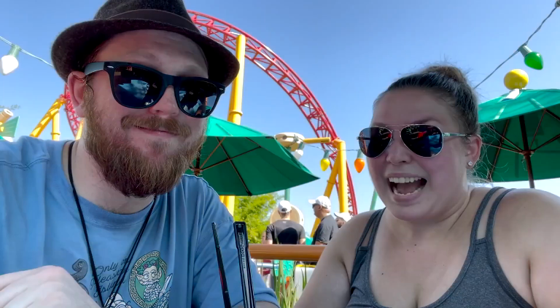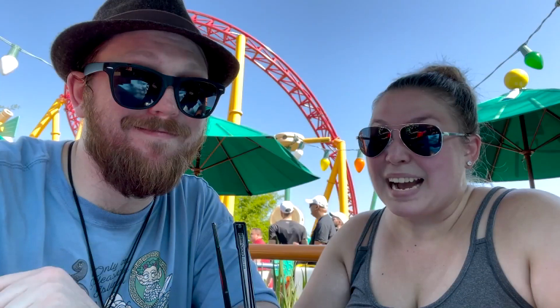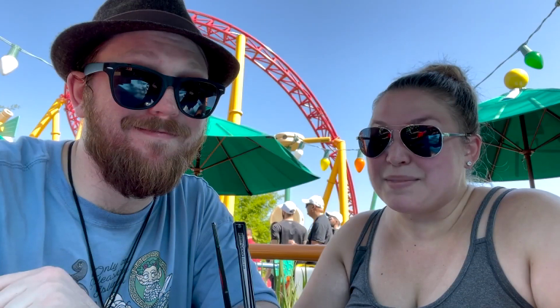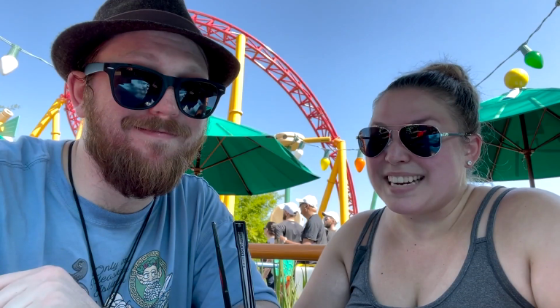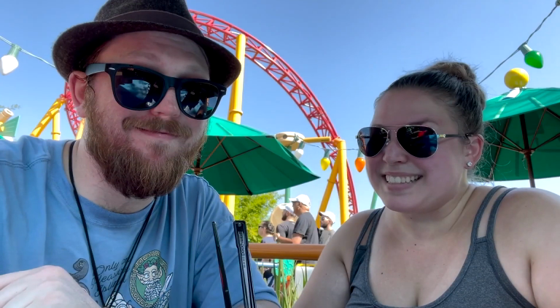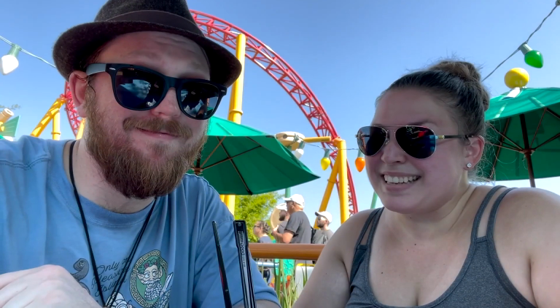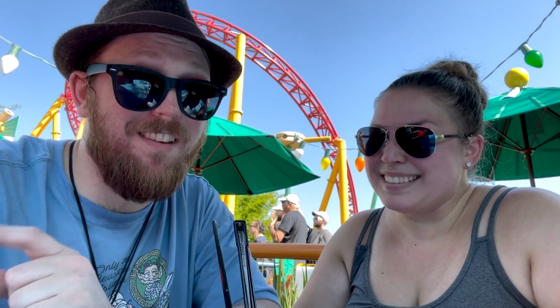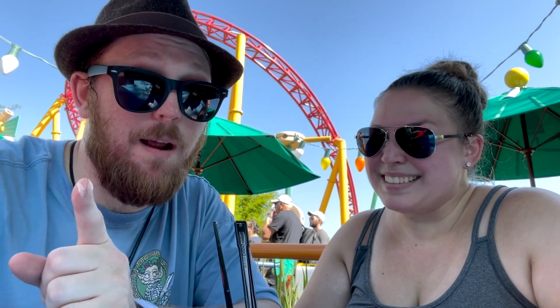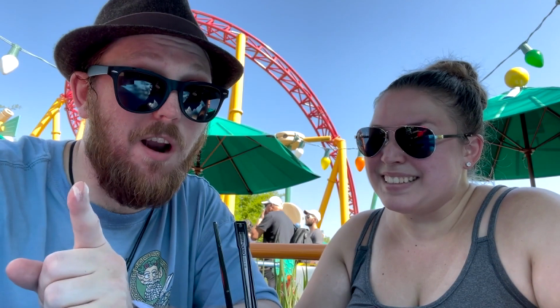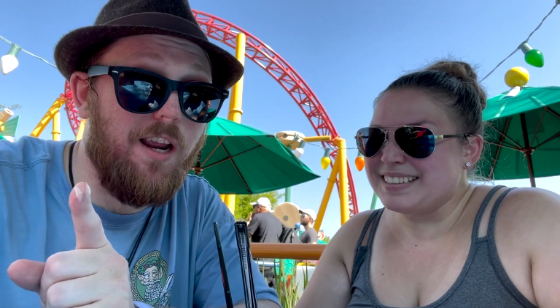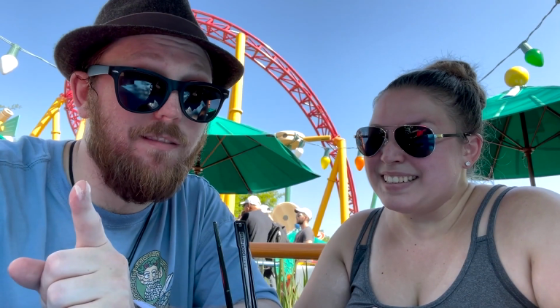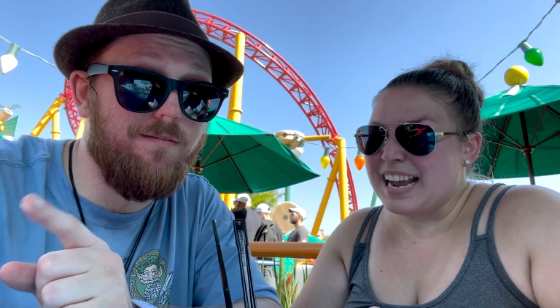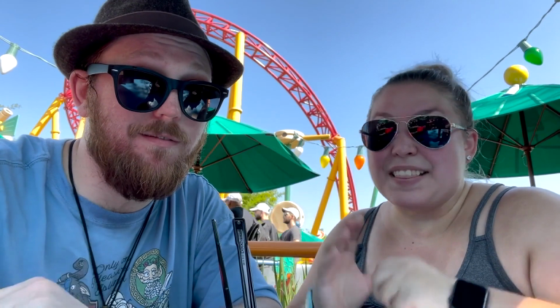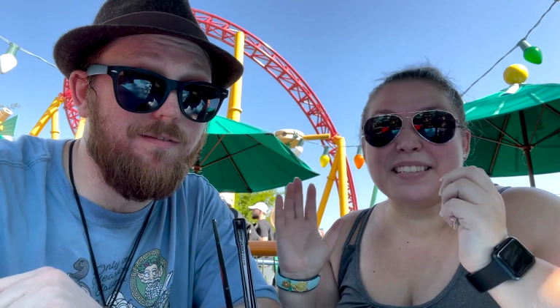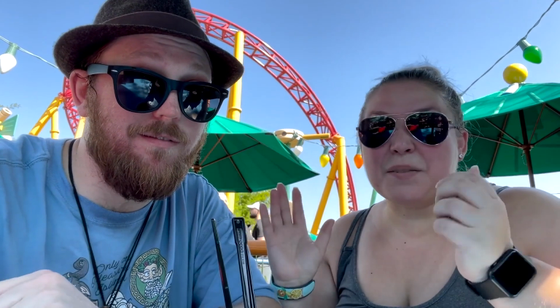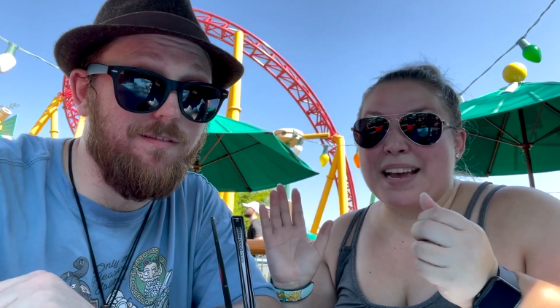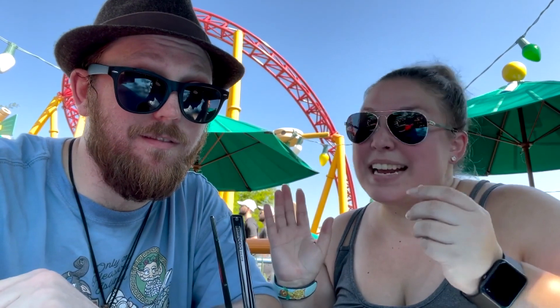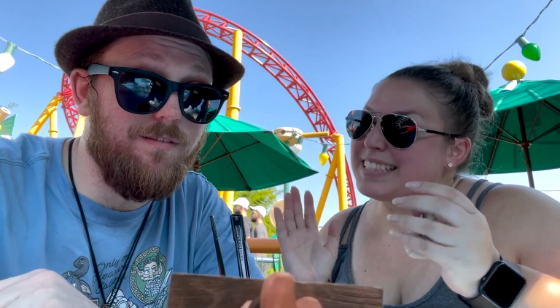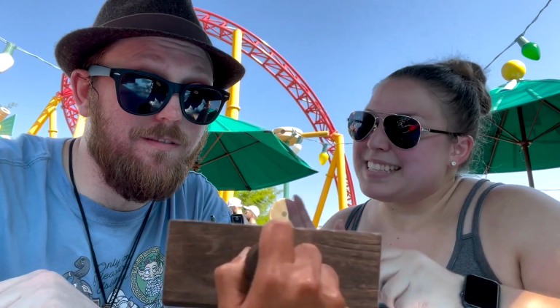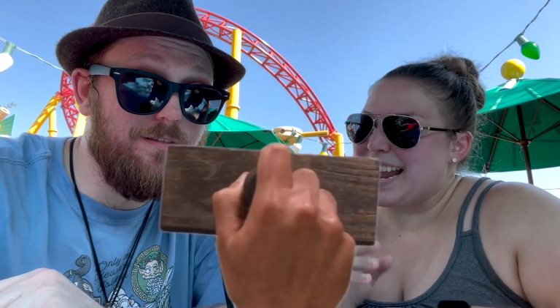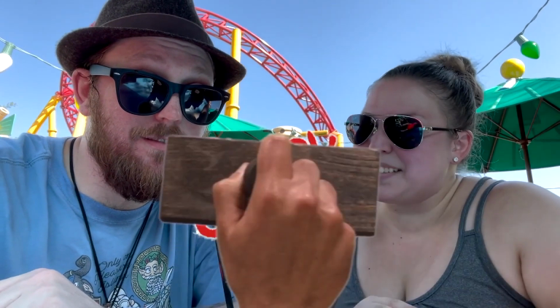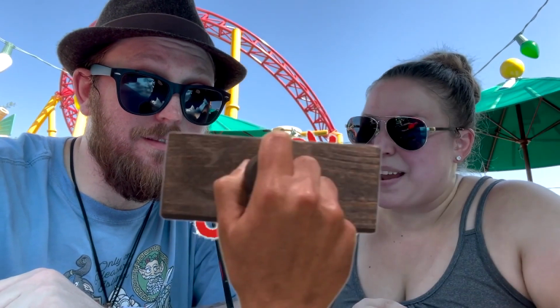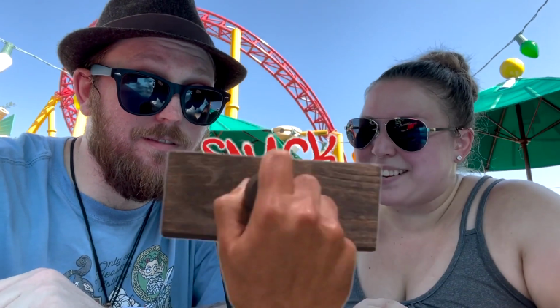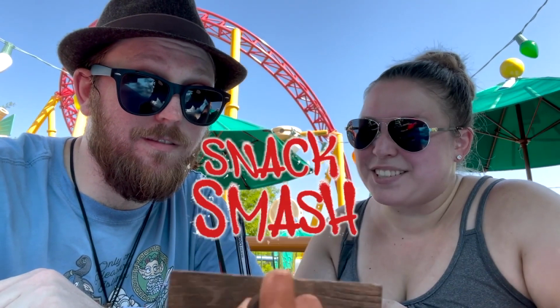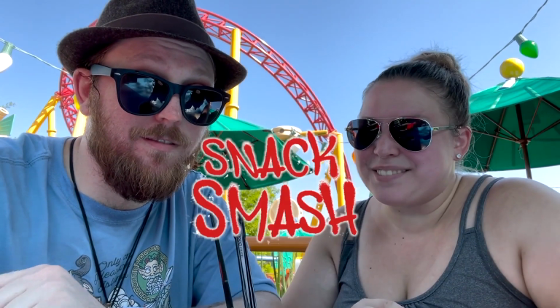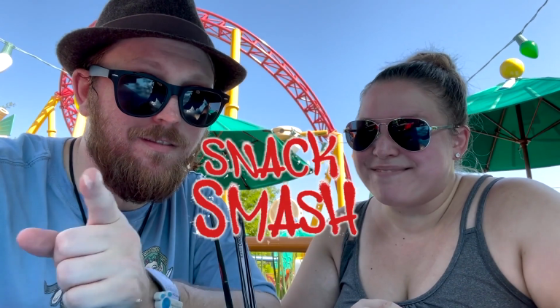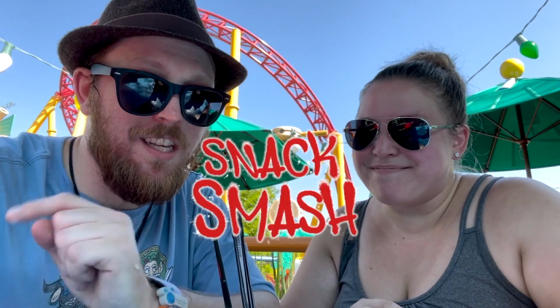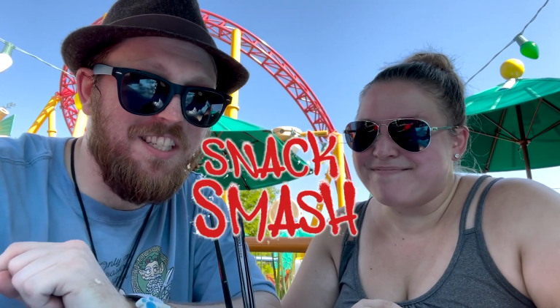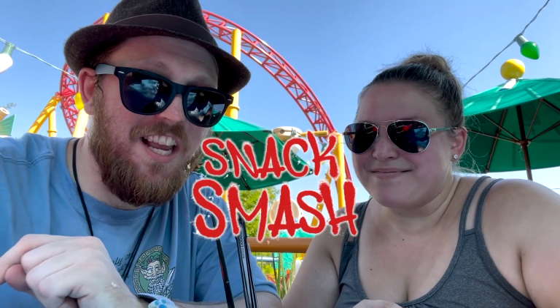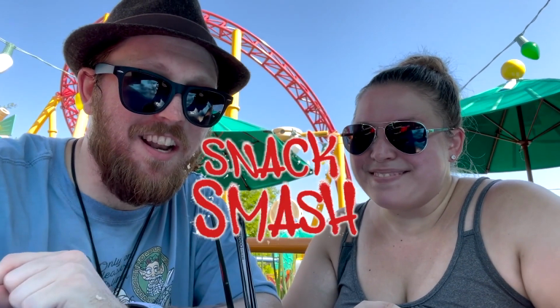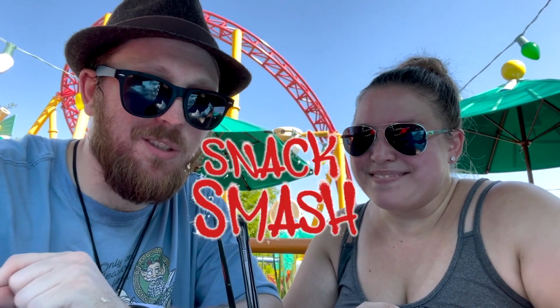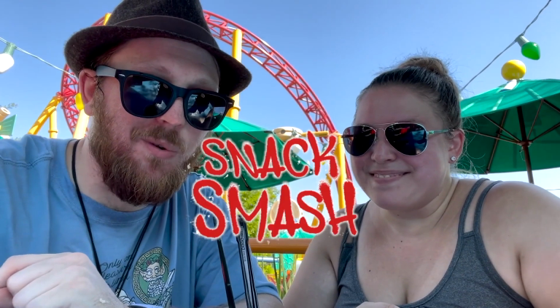I'm Stacy. And I'm Ryan. And this has been Snack Smash. See you on the next one.